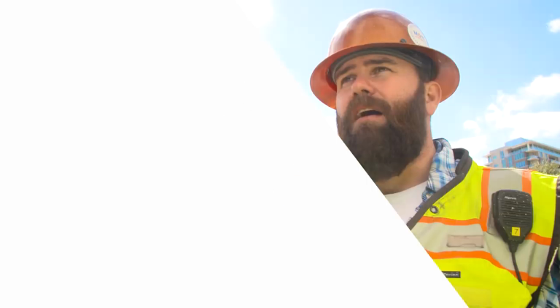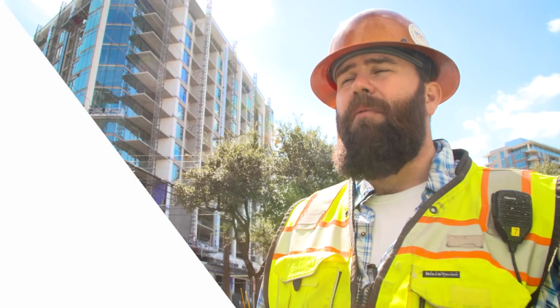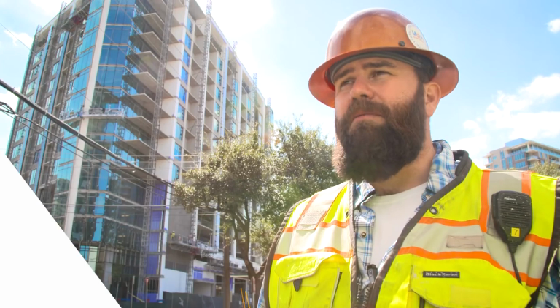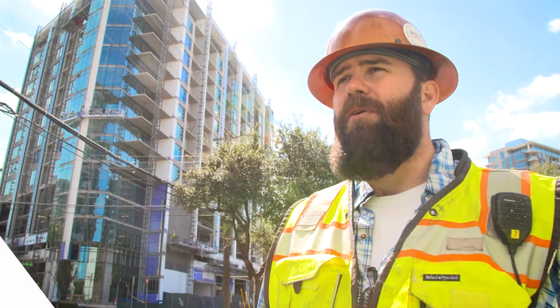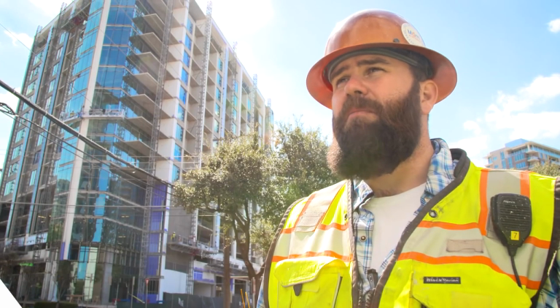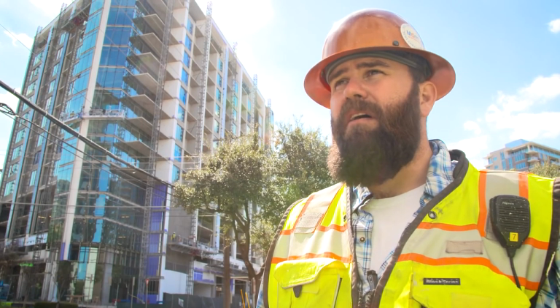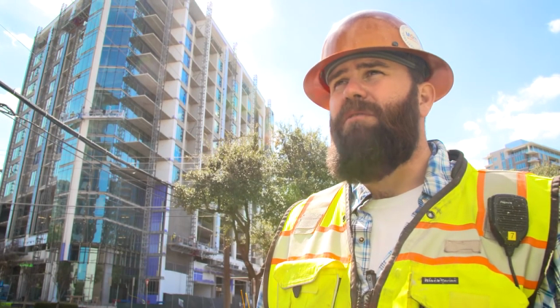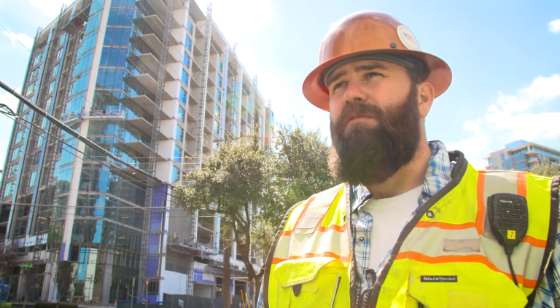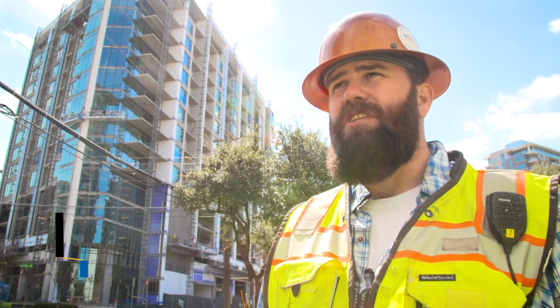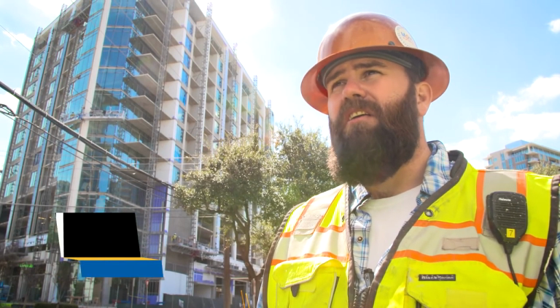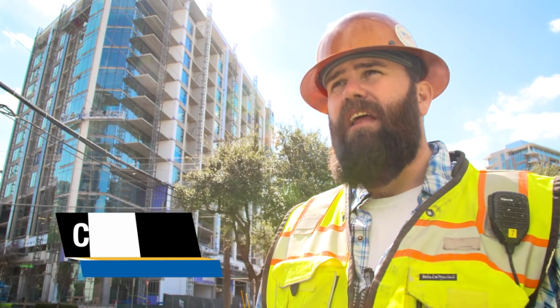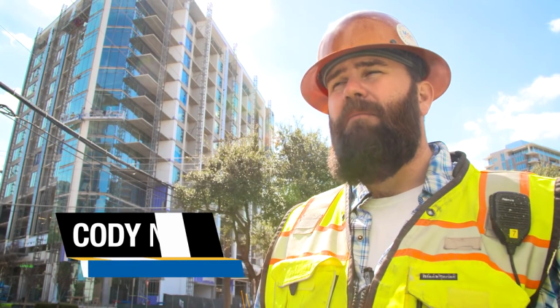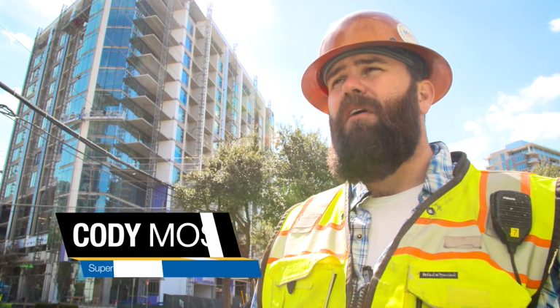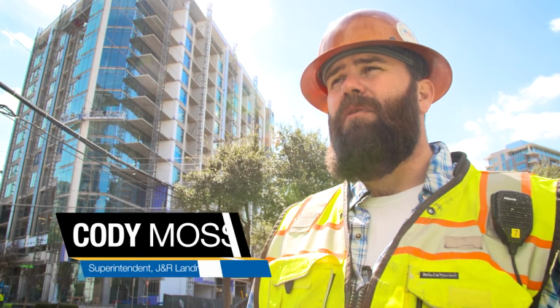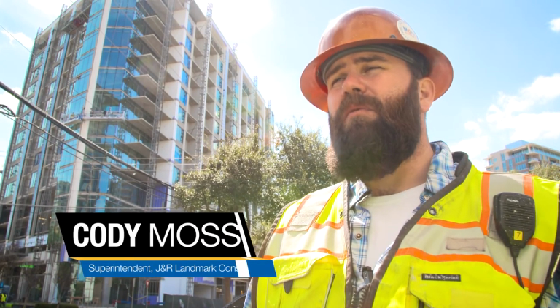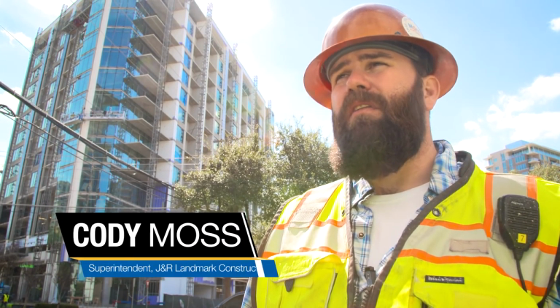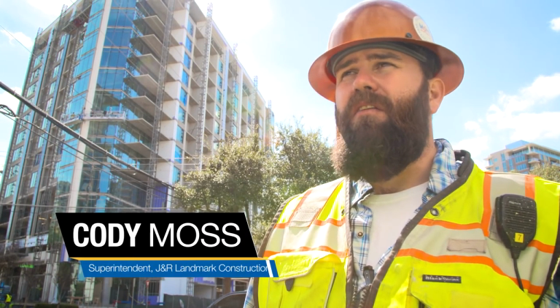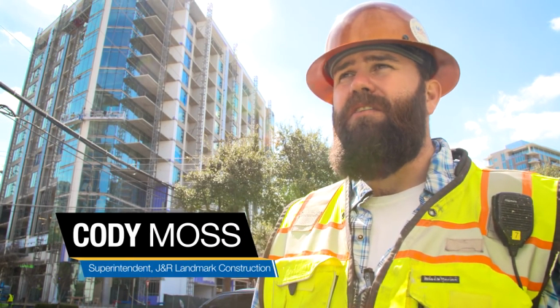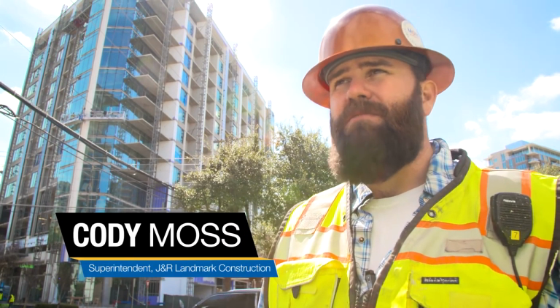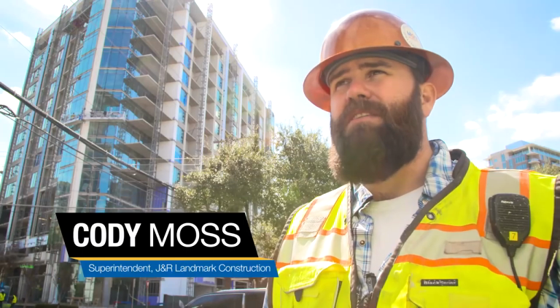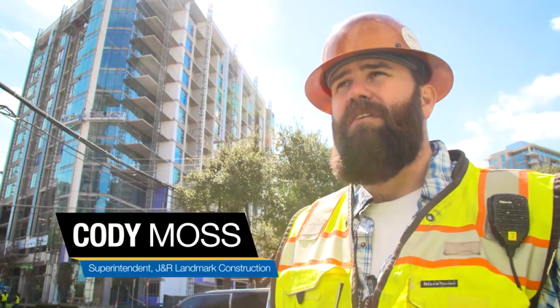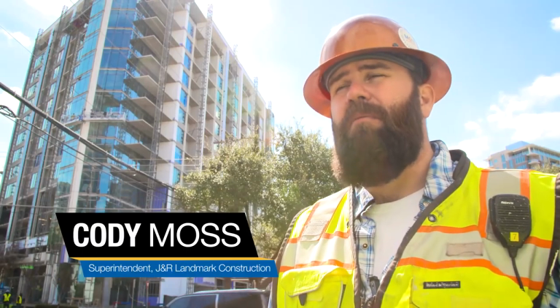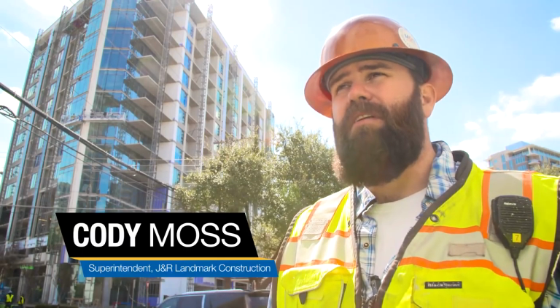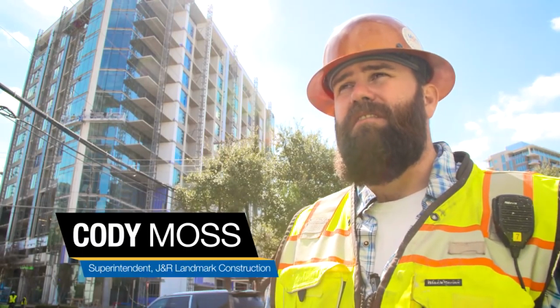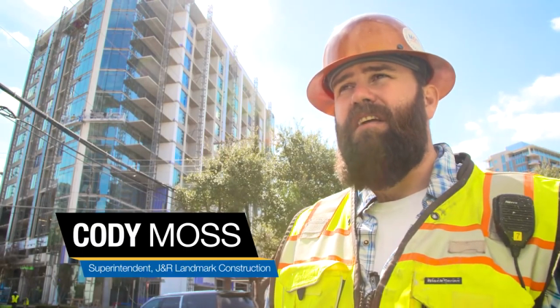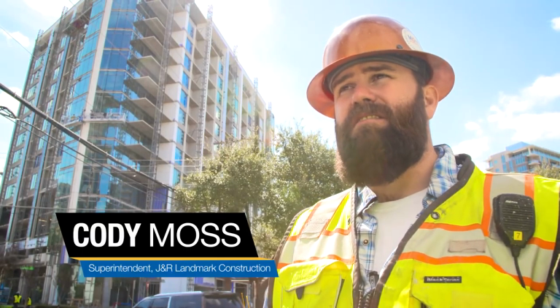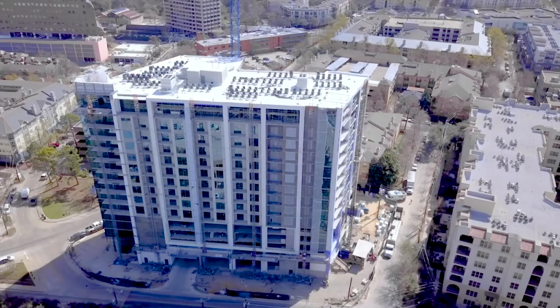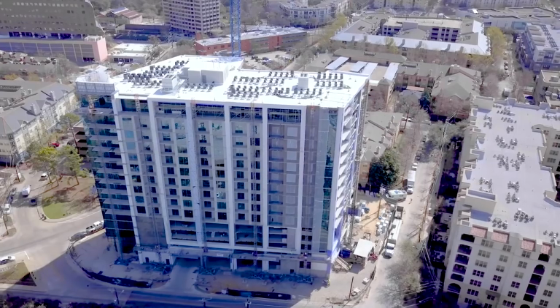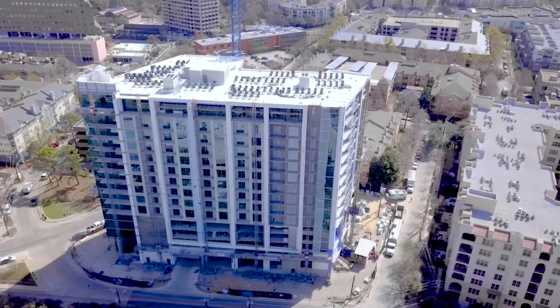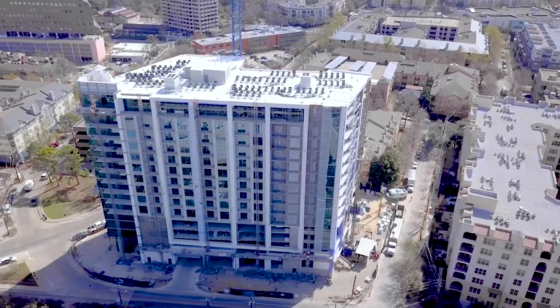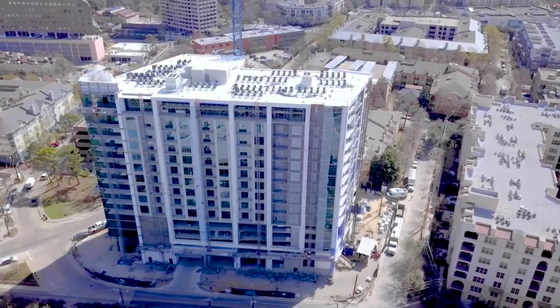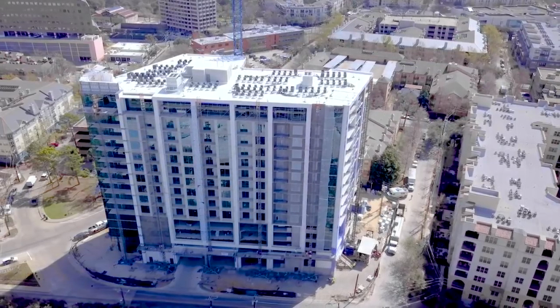My name is Cody Moss. I work for J&R Landmark. We are one of the largest masonry companies in Texas as well as the South.